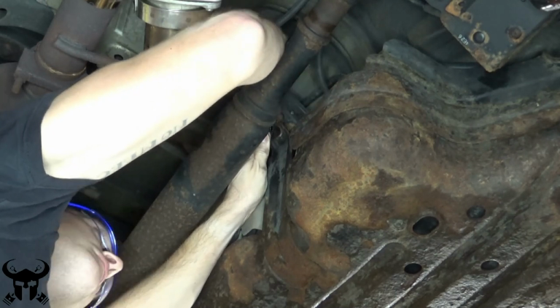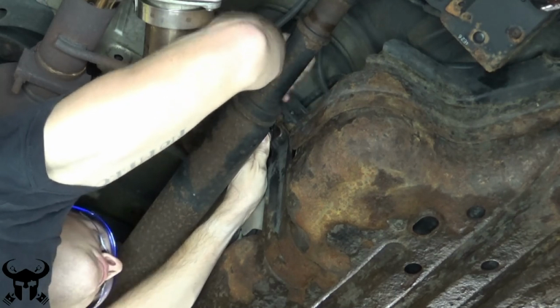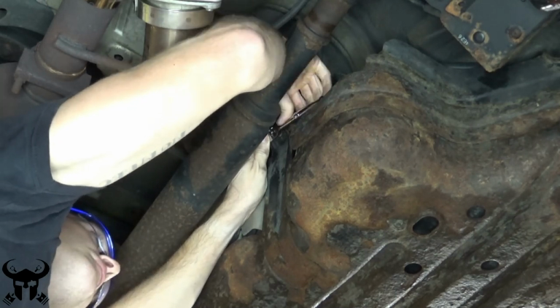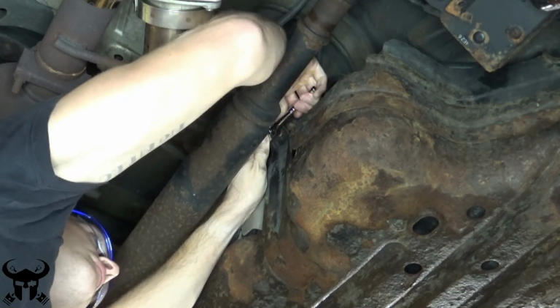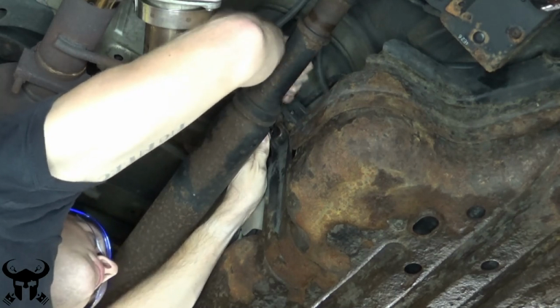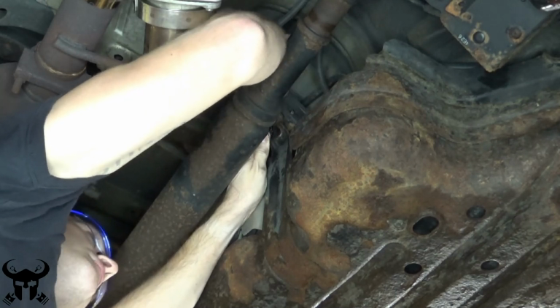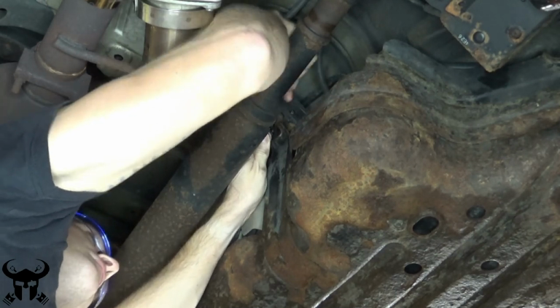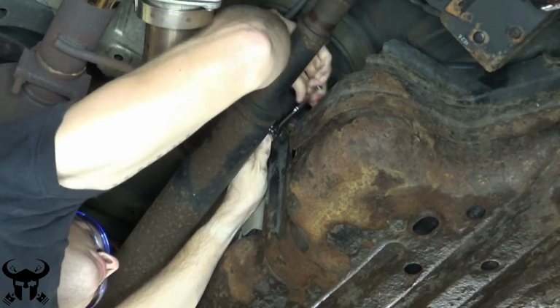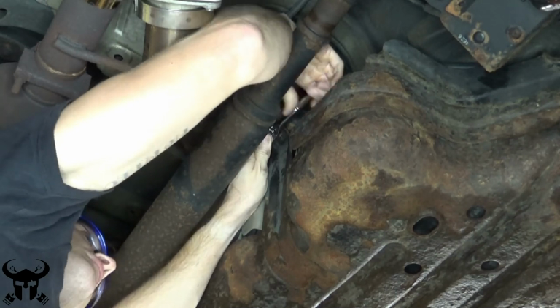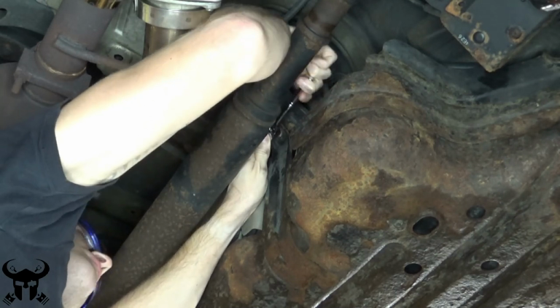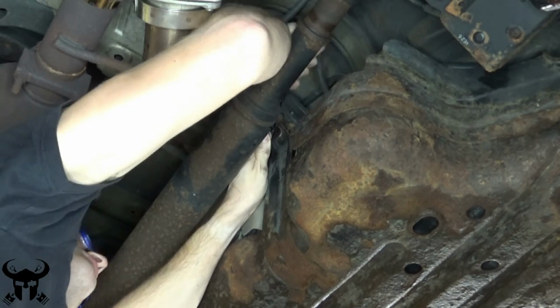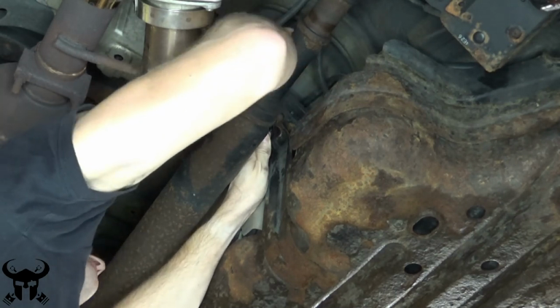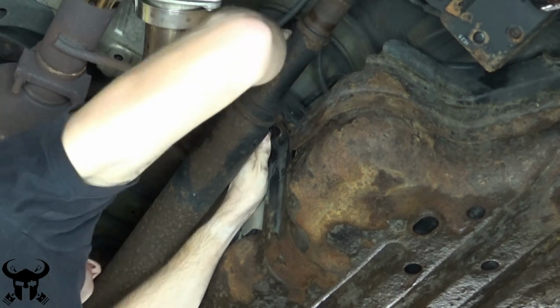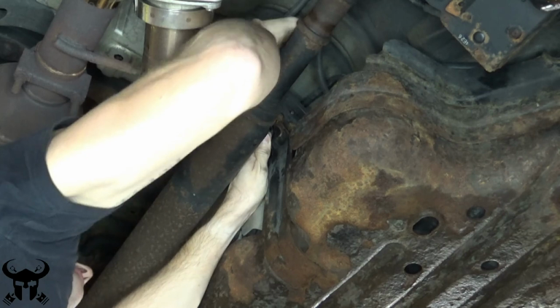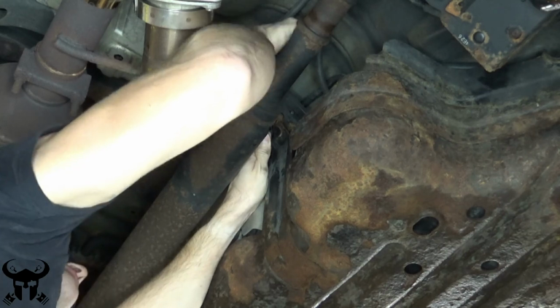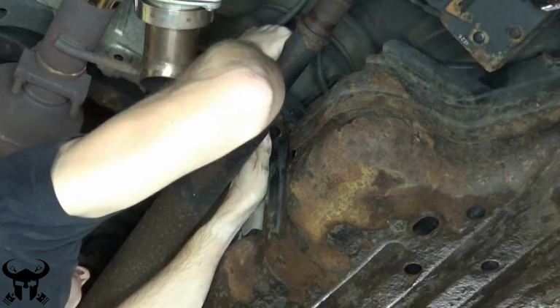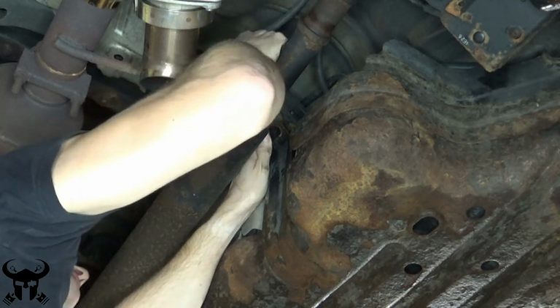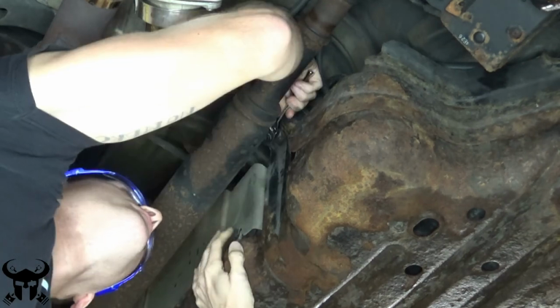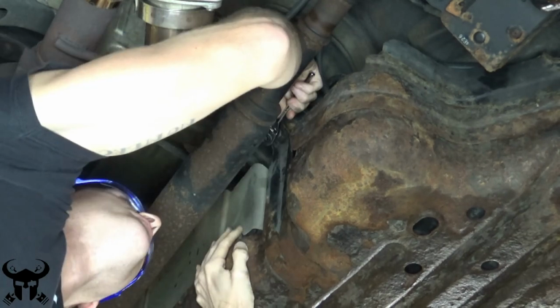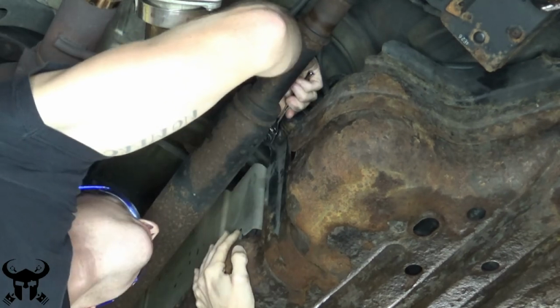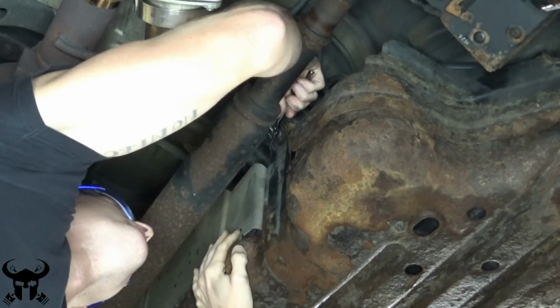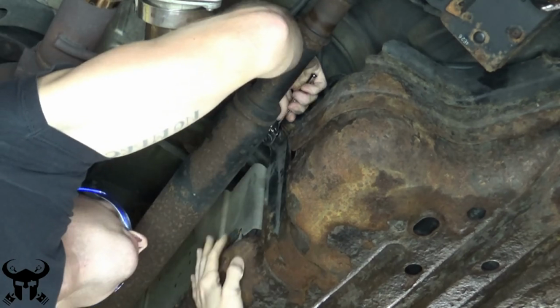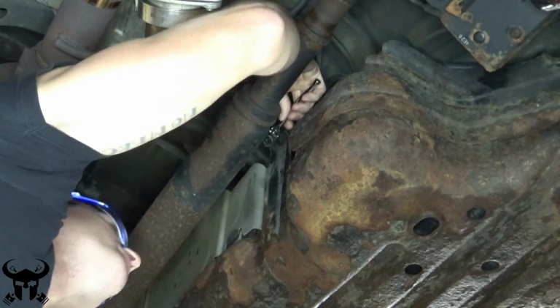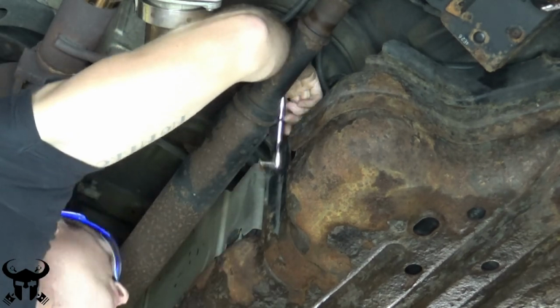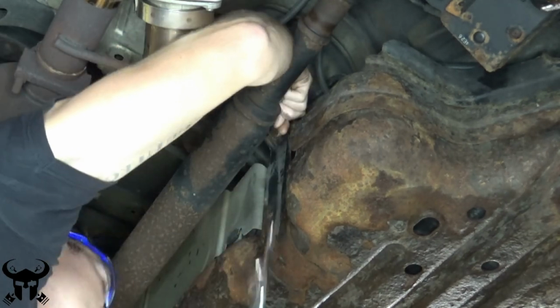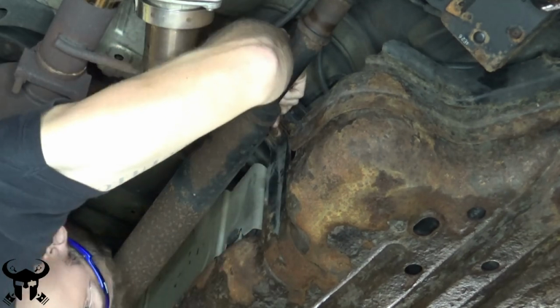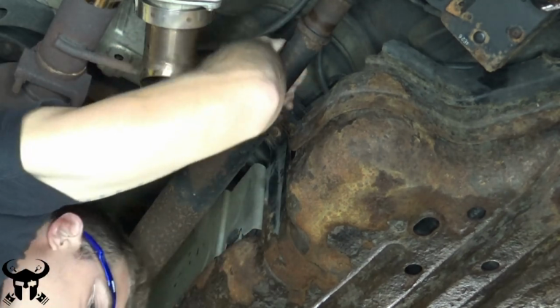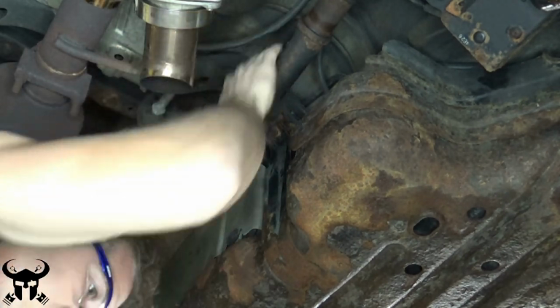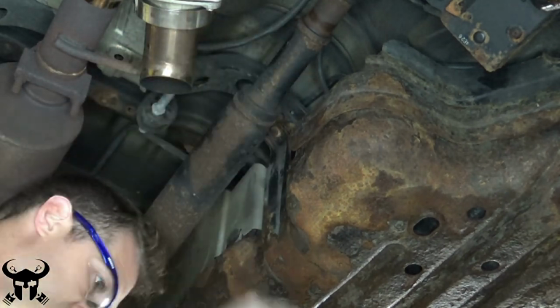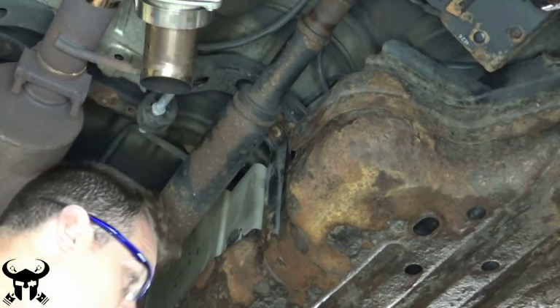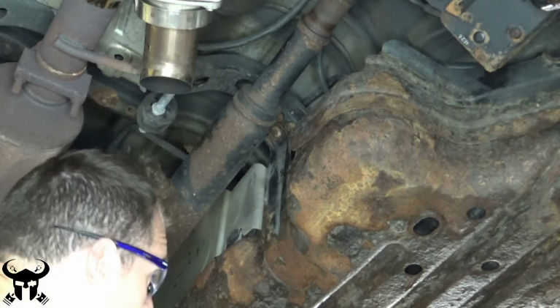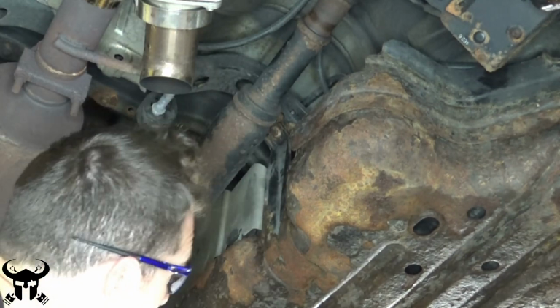I left it hanging on by a couple of threads to make taking out the other ones easier, so the skid plate wouldn't just fall off on me.